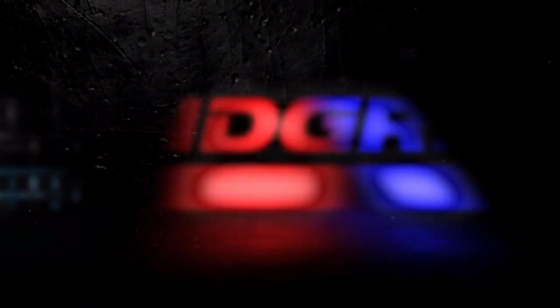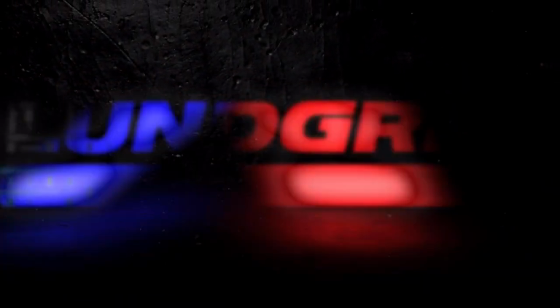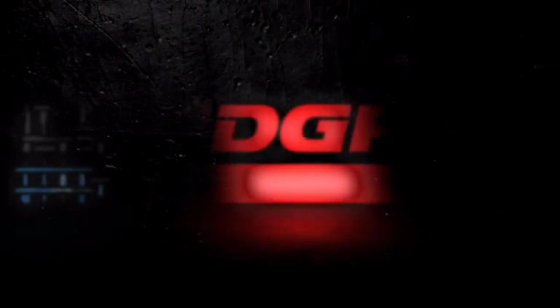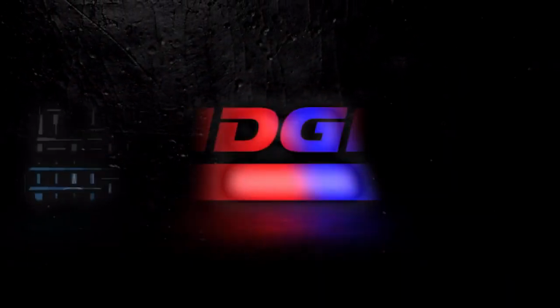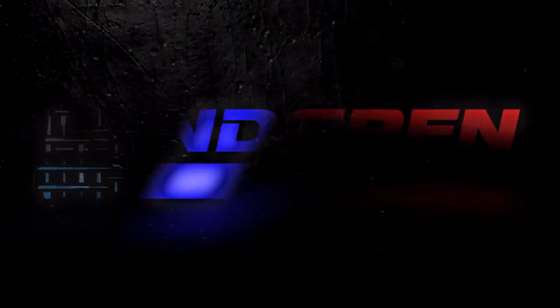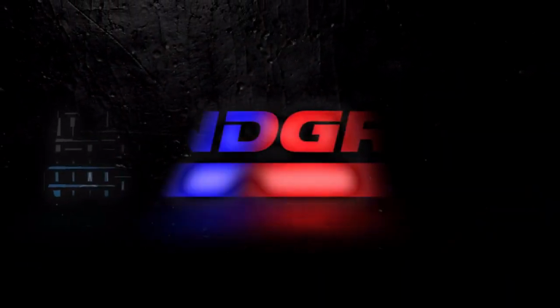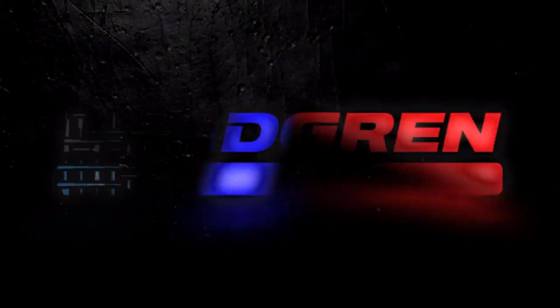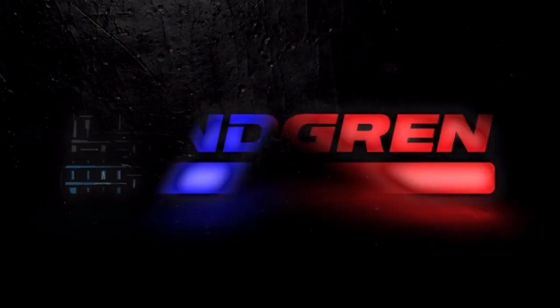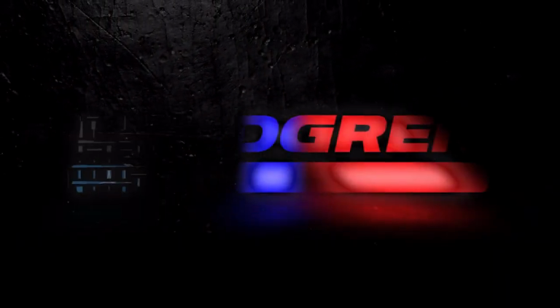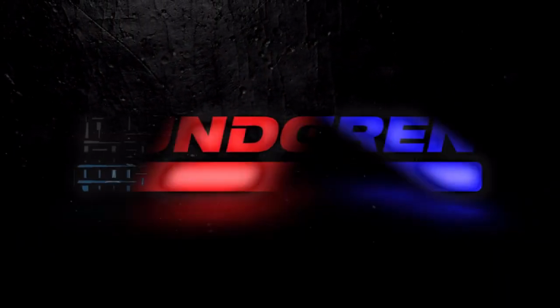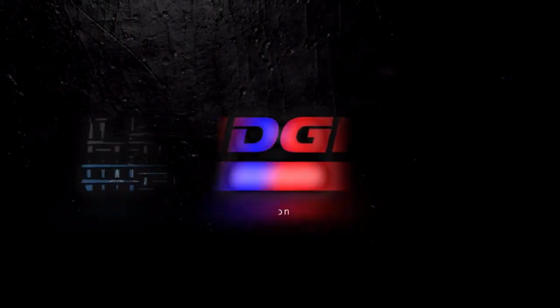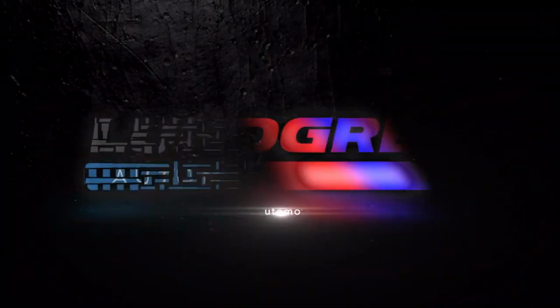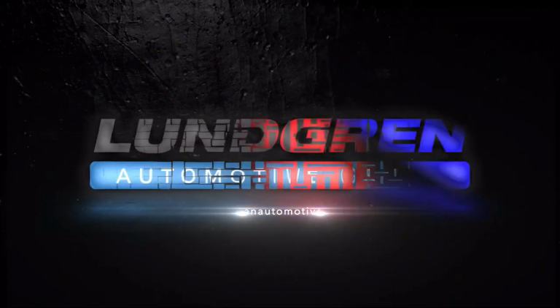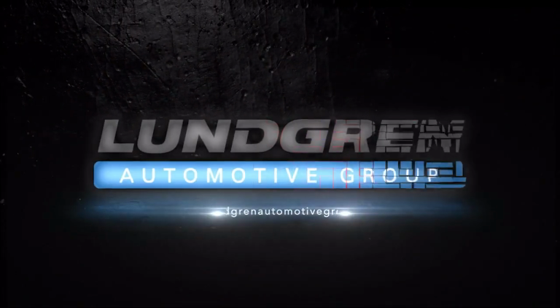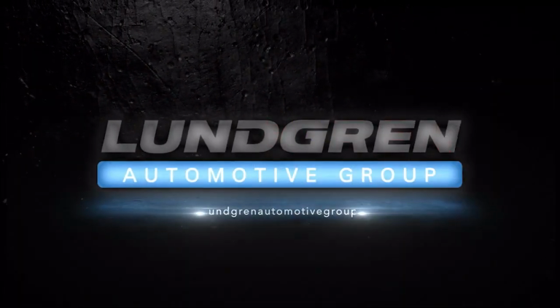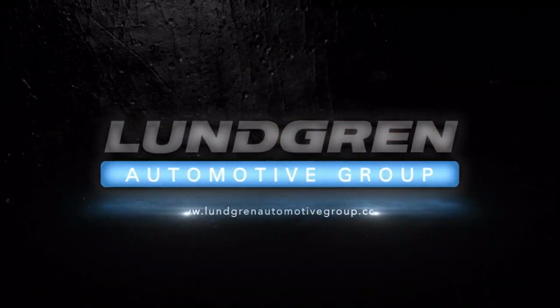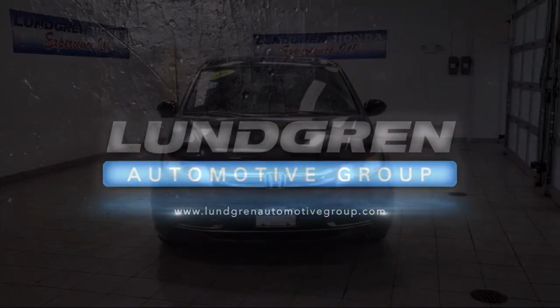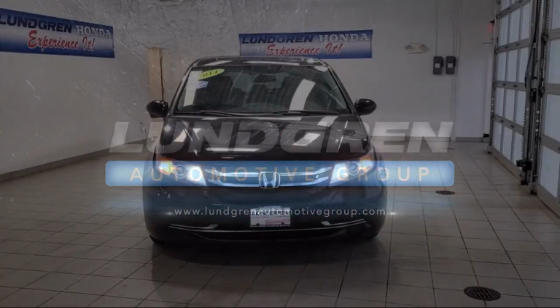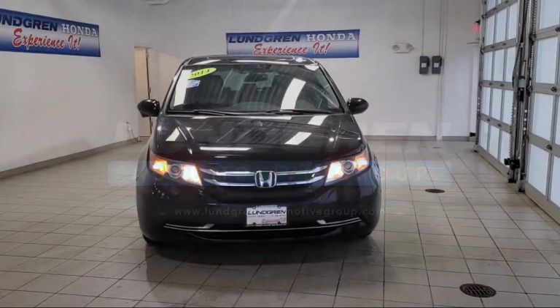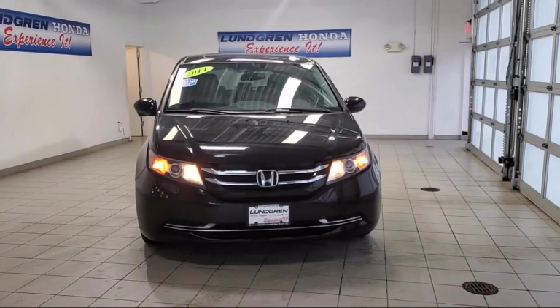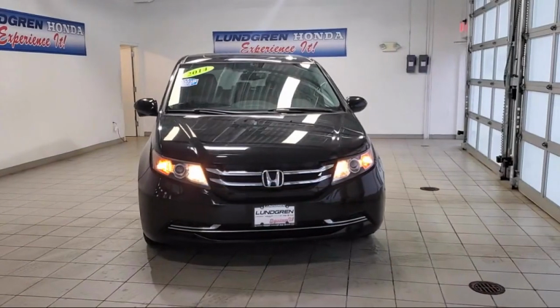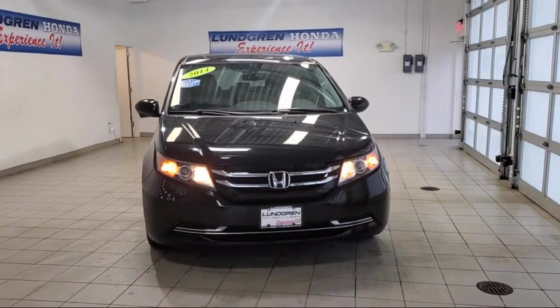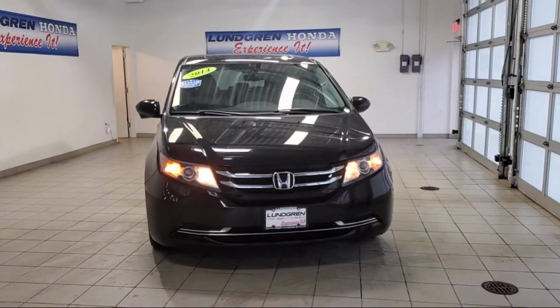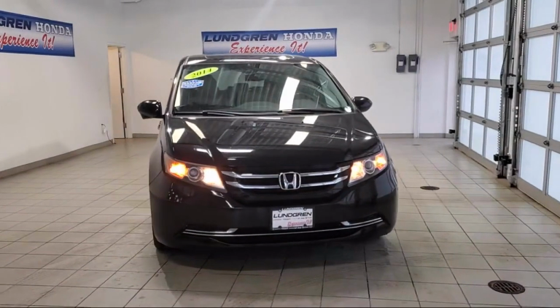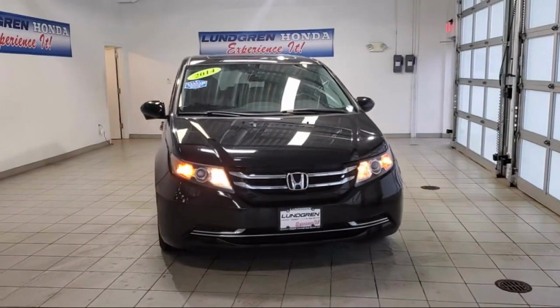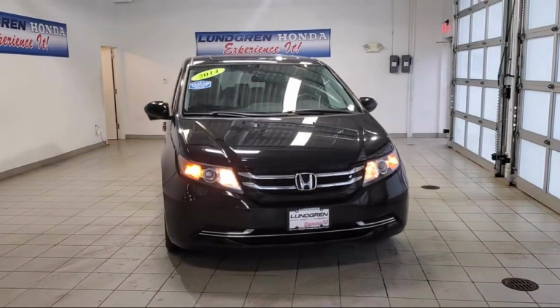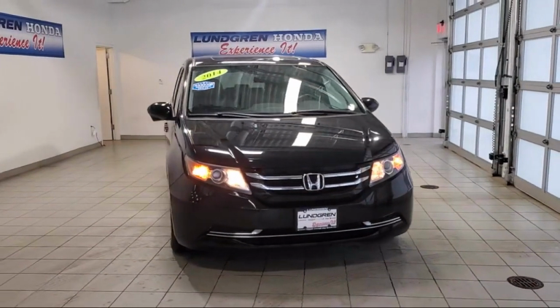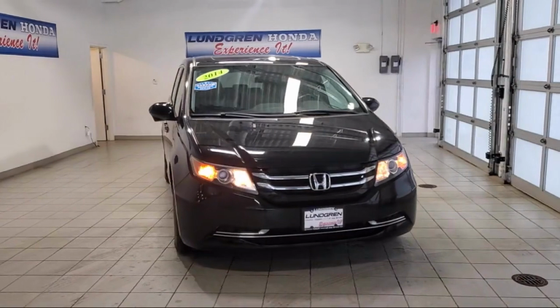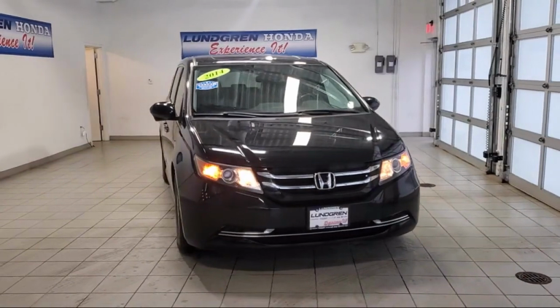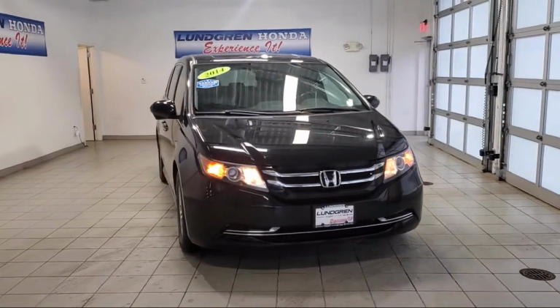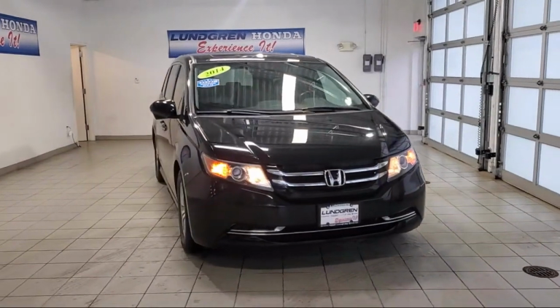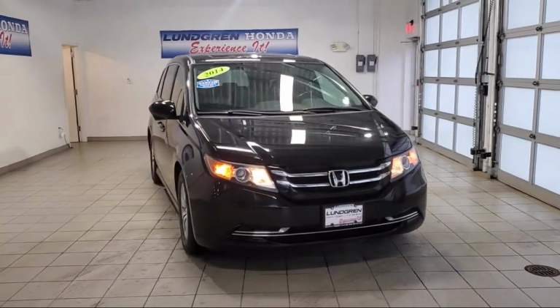Welcome to Lundgren Honda of Auburn, and here's a look at one of our new Hondas from our great selection.